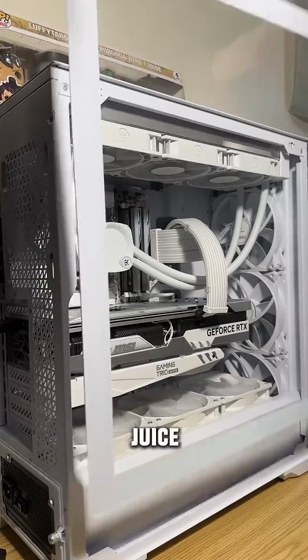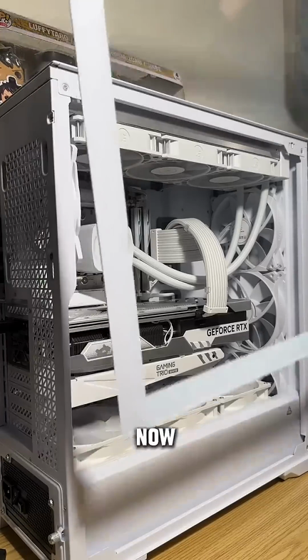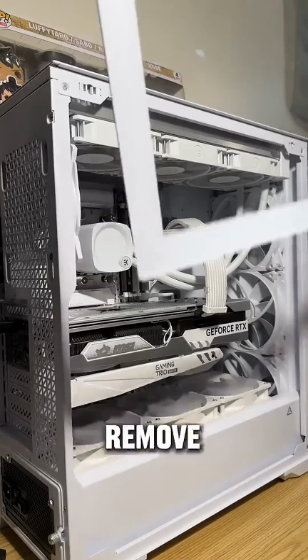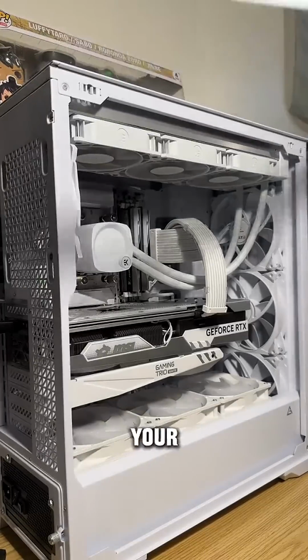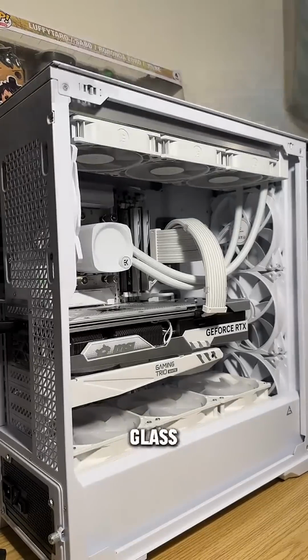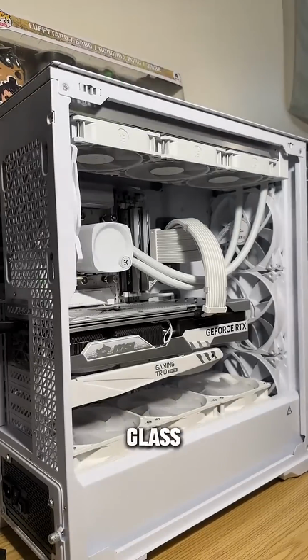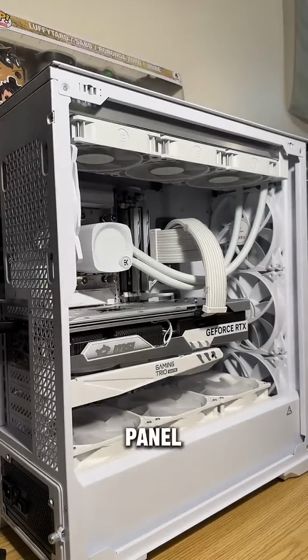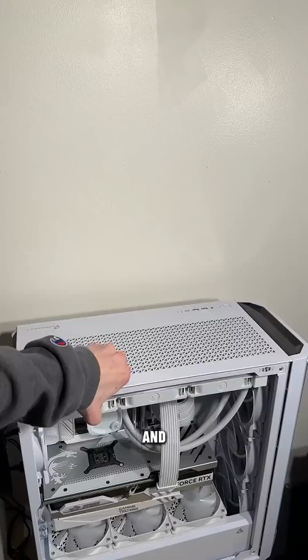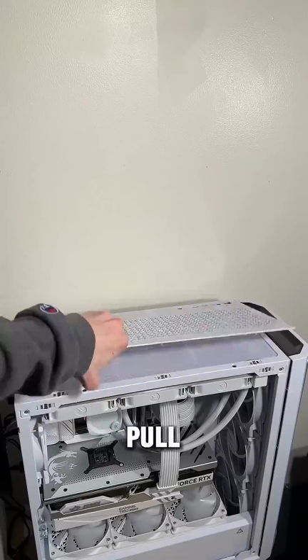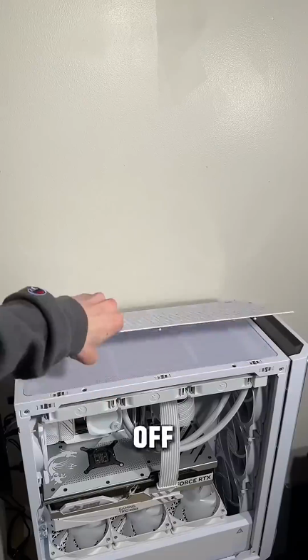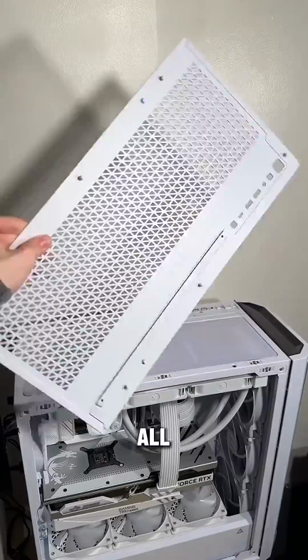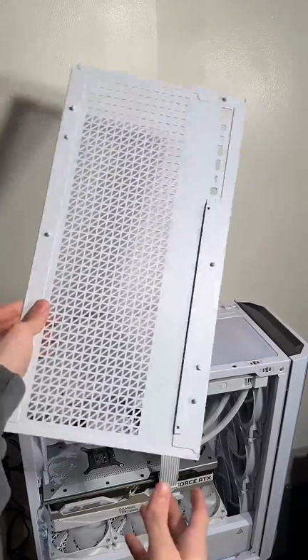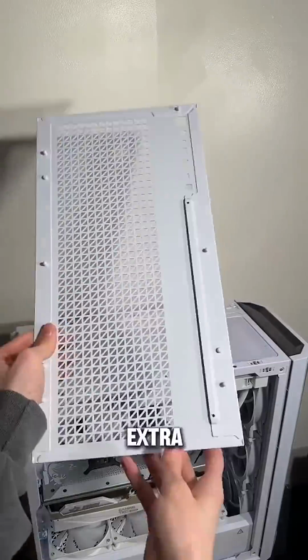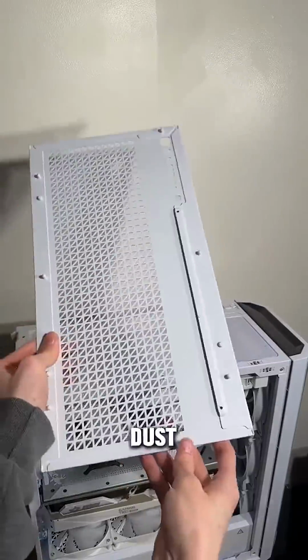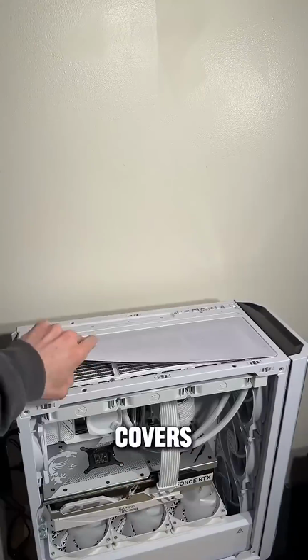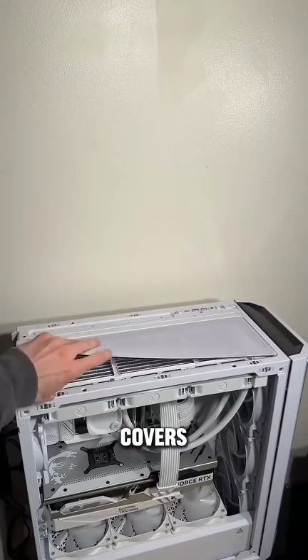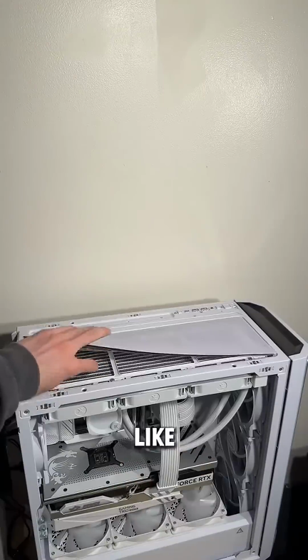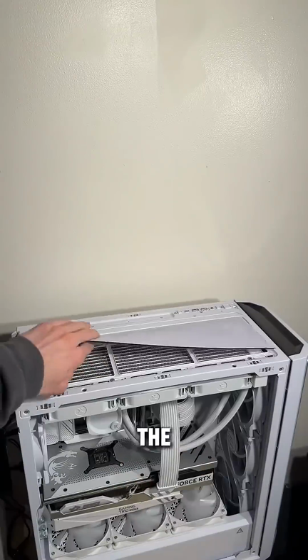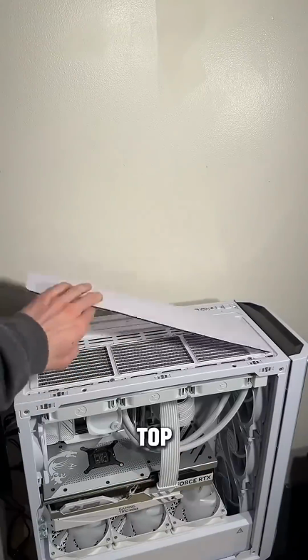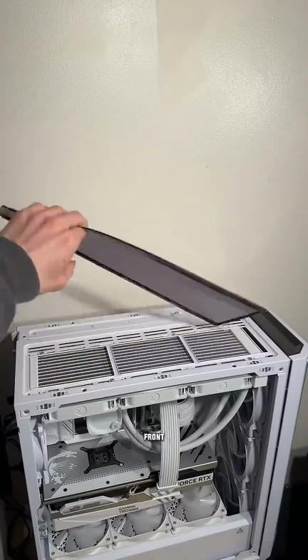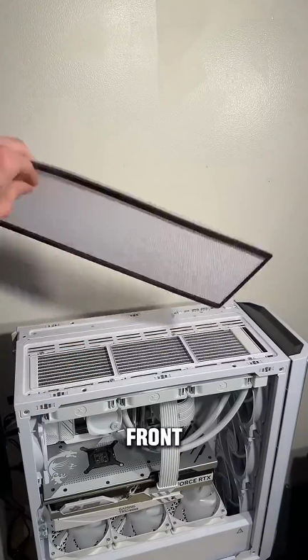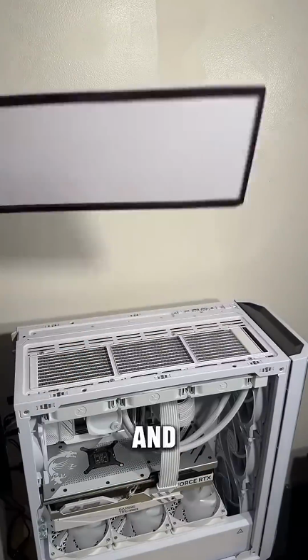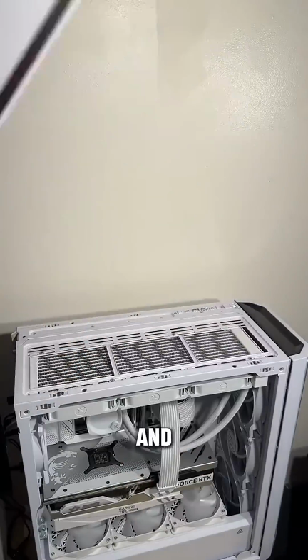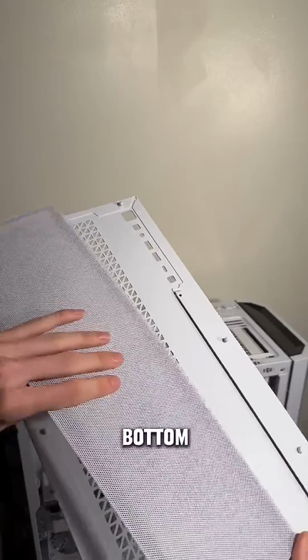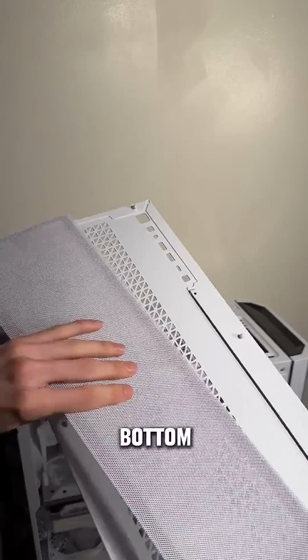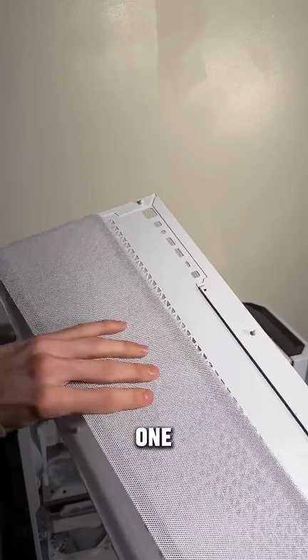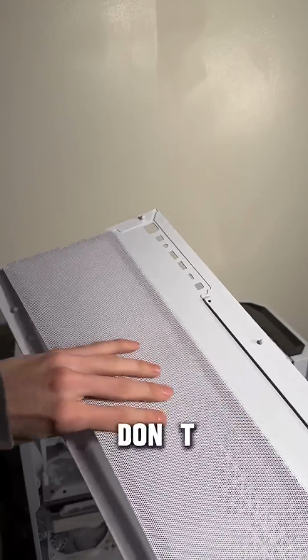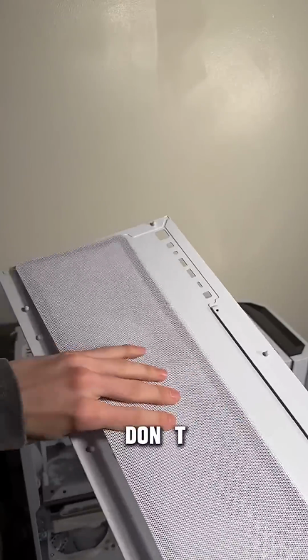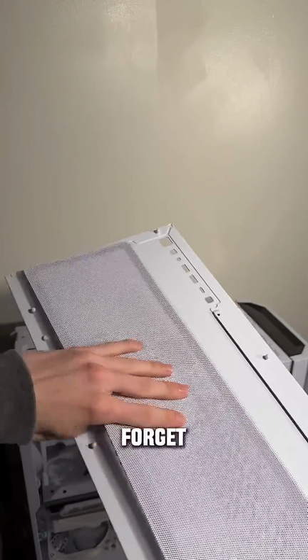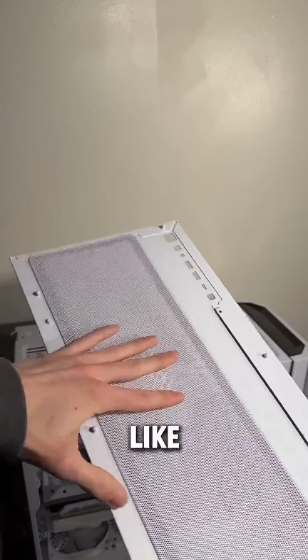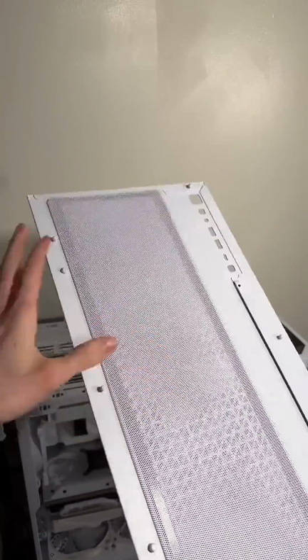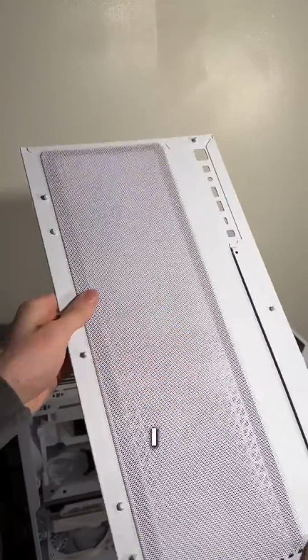Now remove your glass panel and pull off all the extra dust covers — the top, front, and bottom one. Don't forget it like I did.